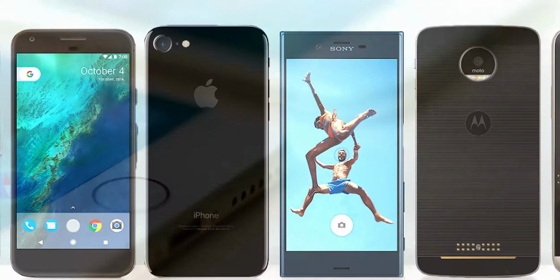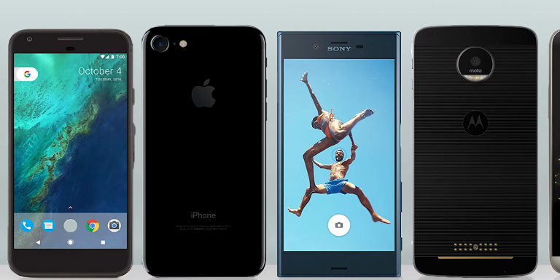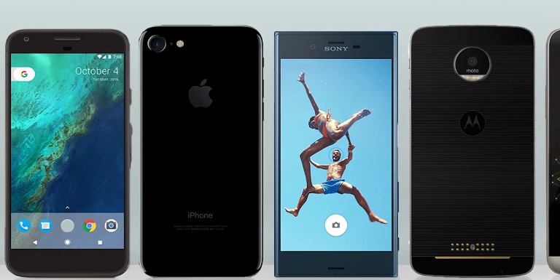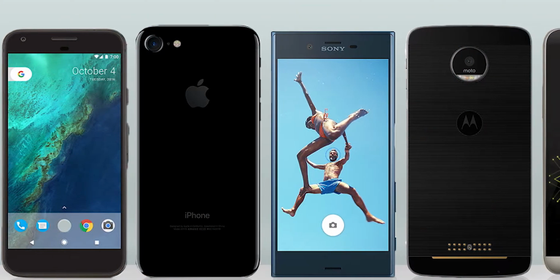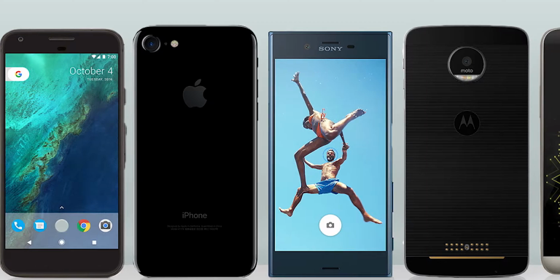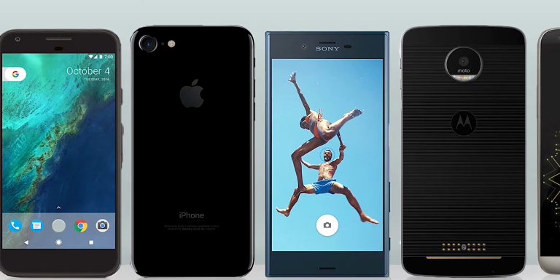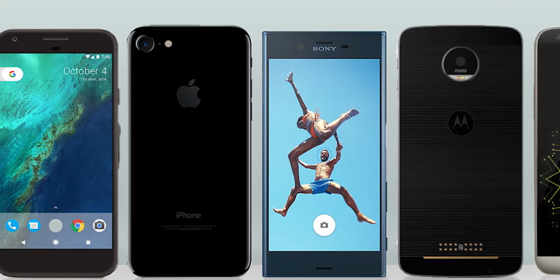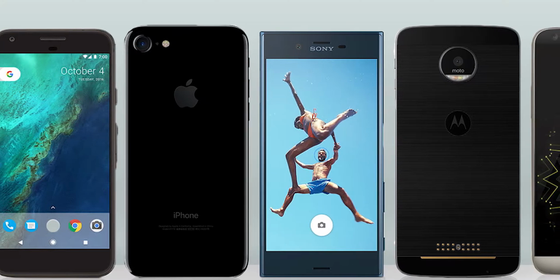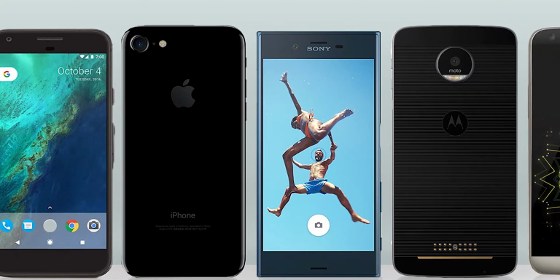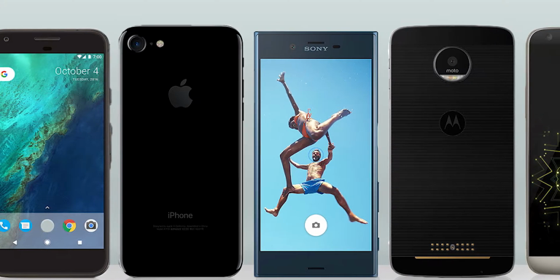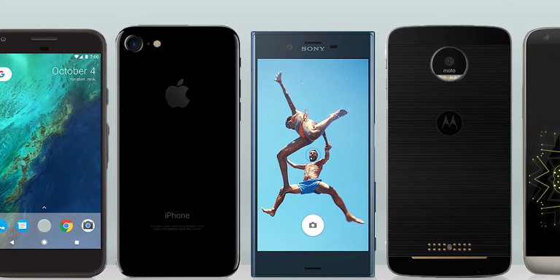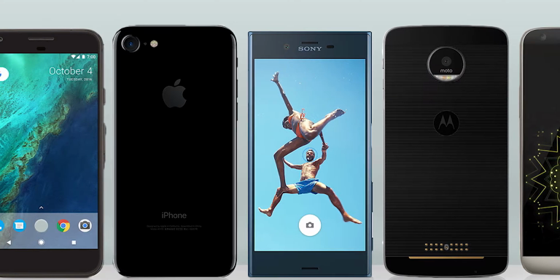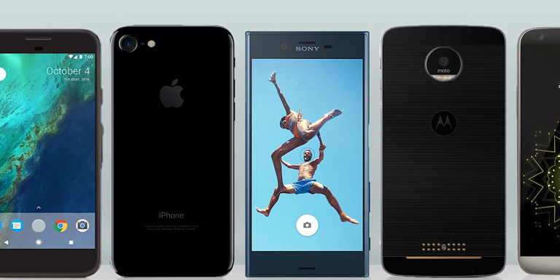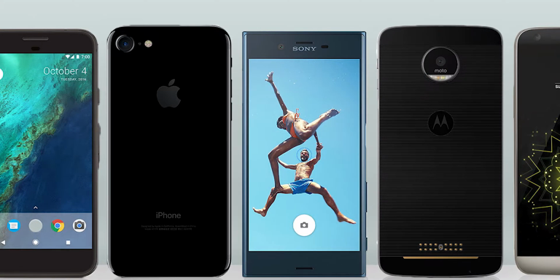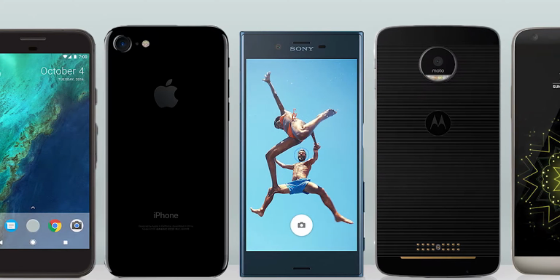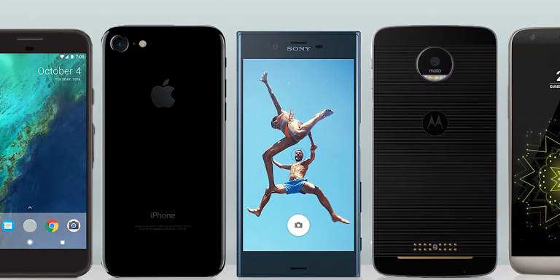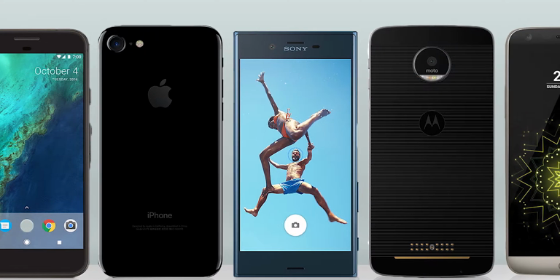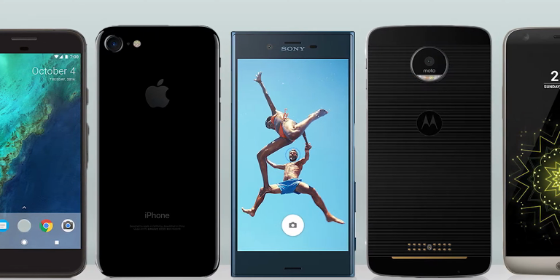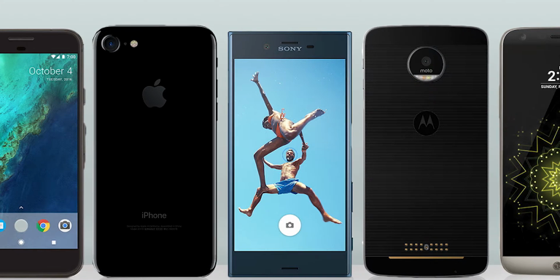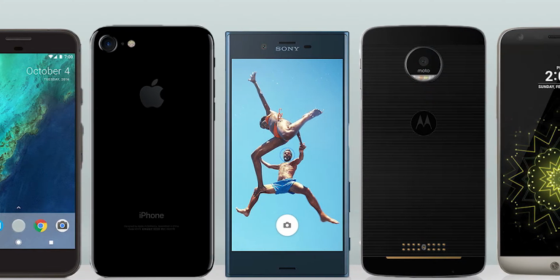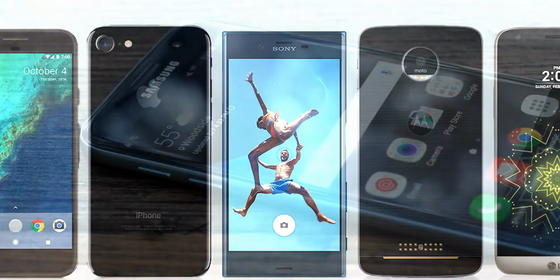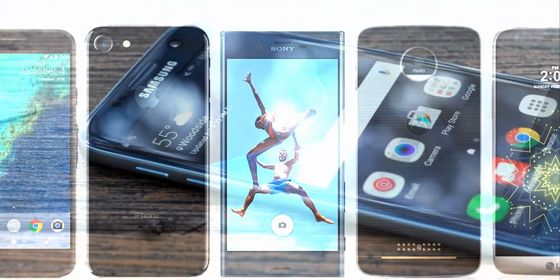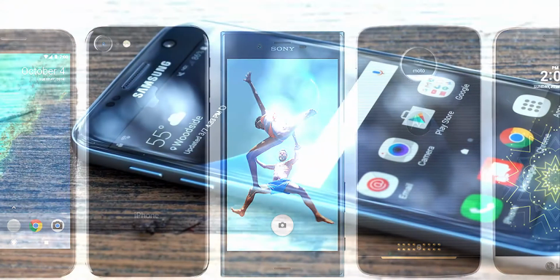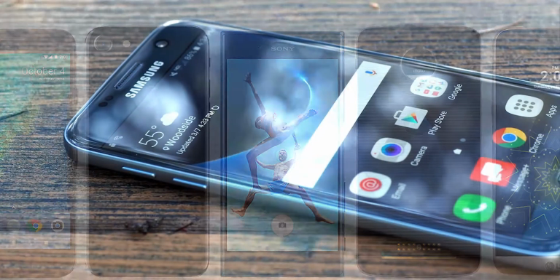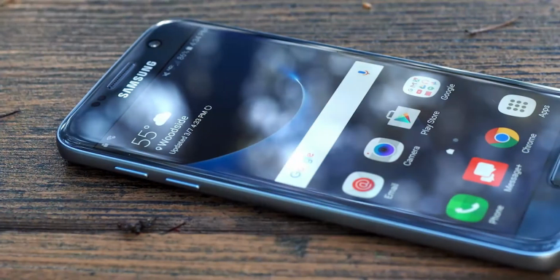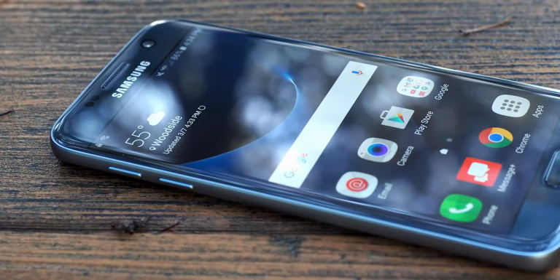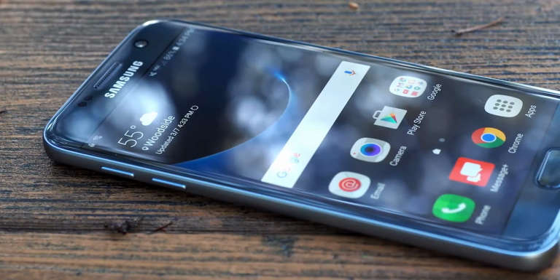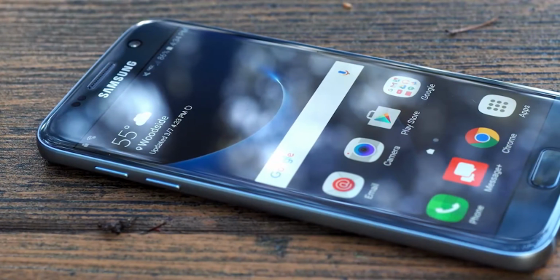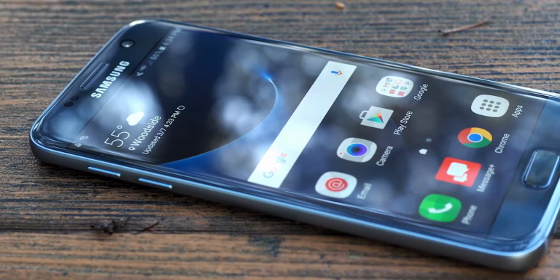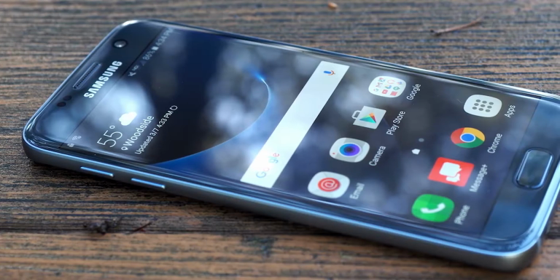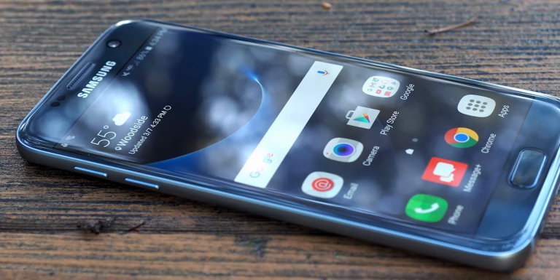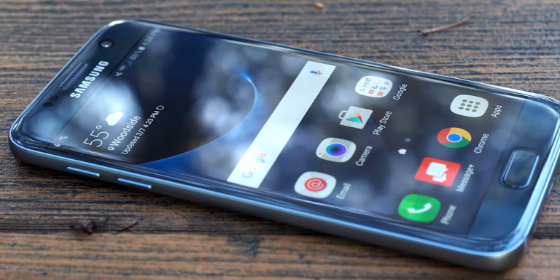Make sure to subscribe, leave a like and comment on what apps I should include for the month of March. How about we roll and get right into the video.